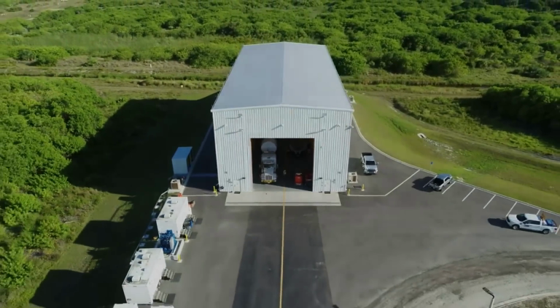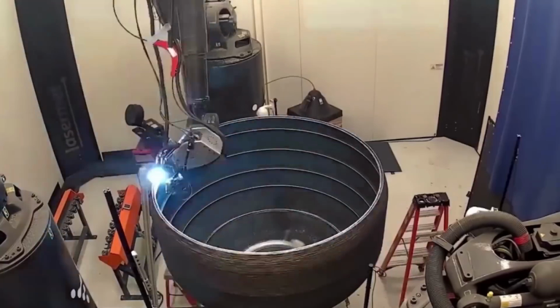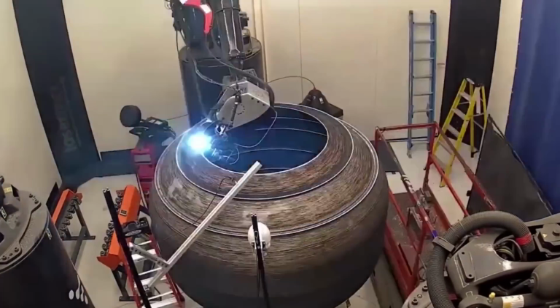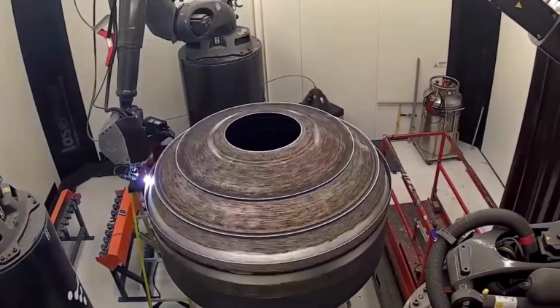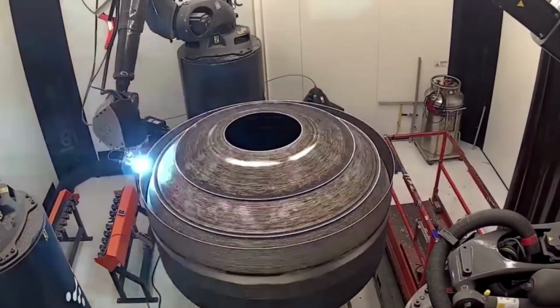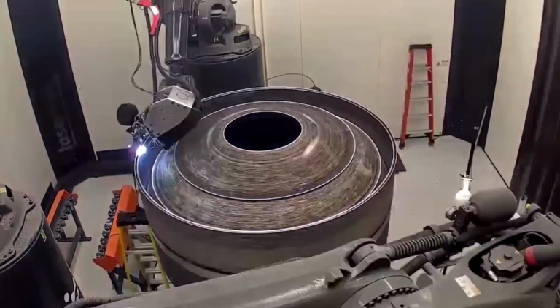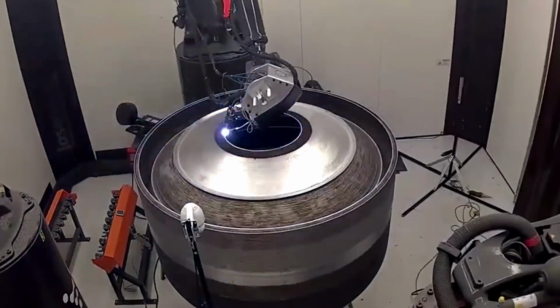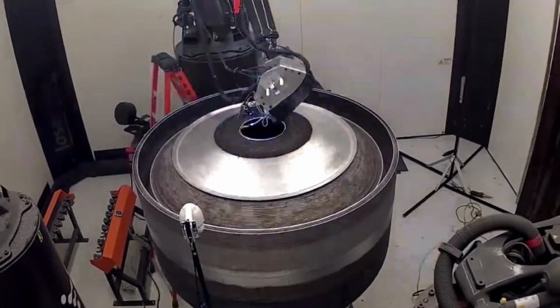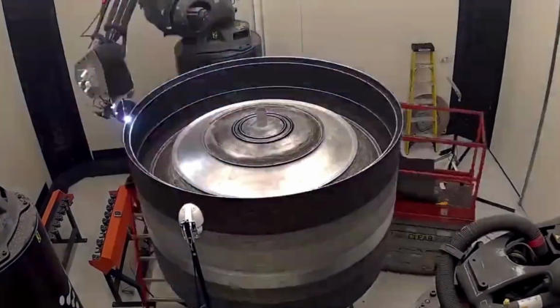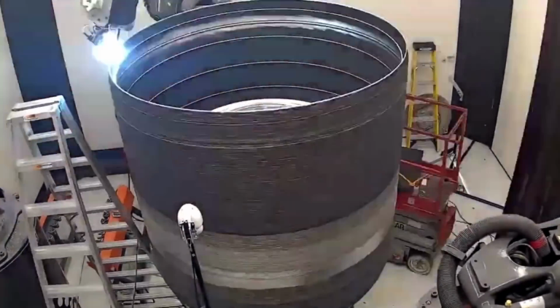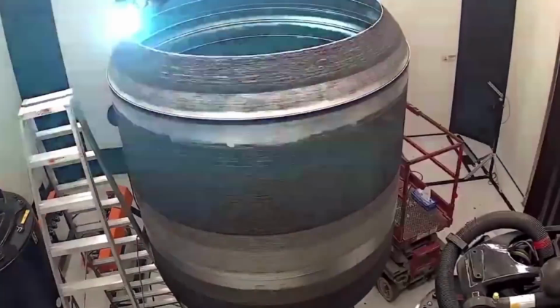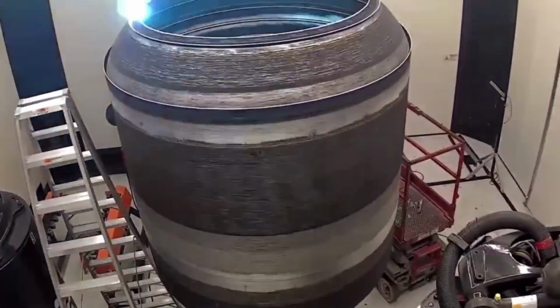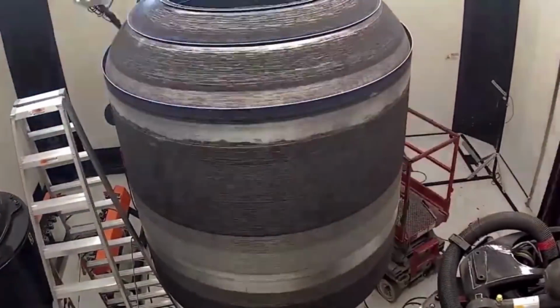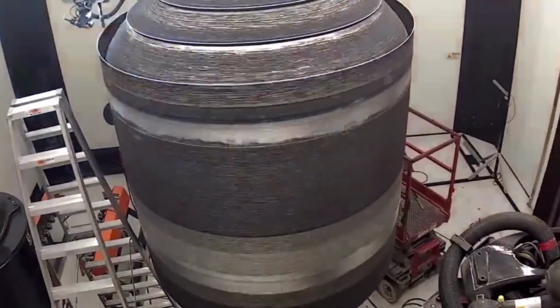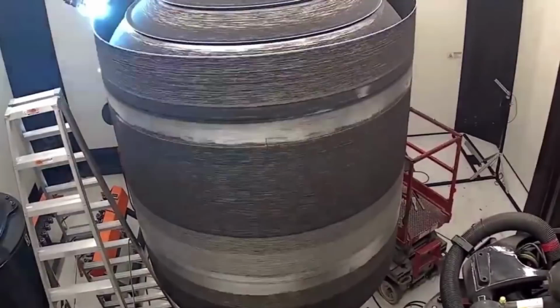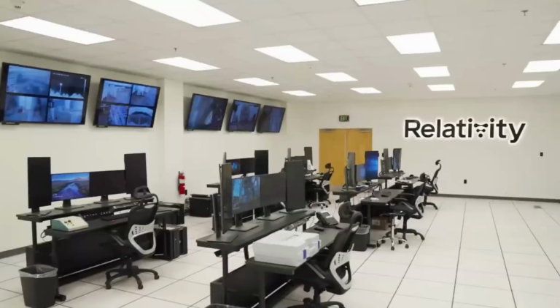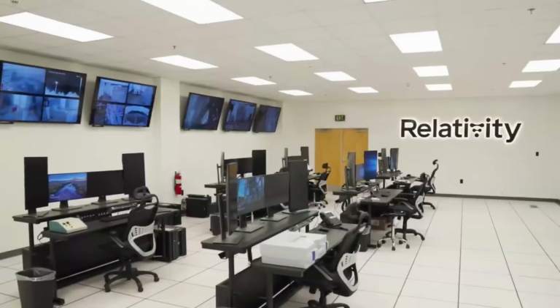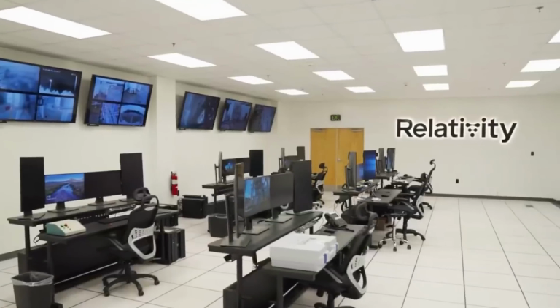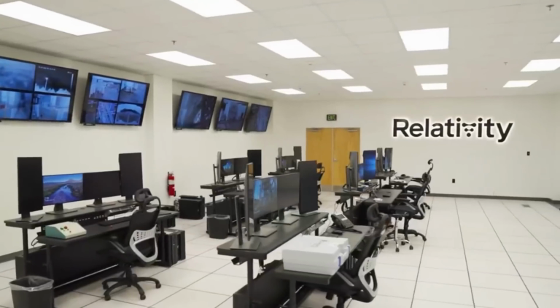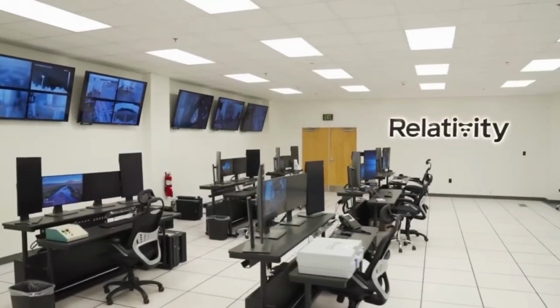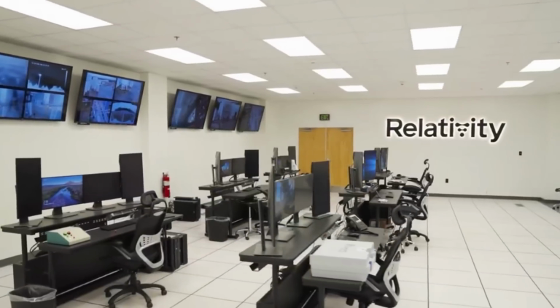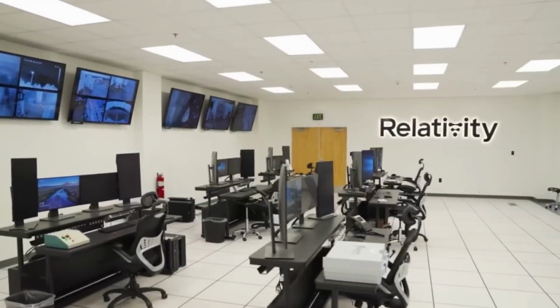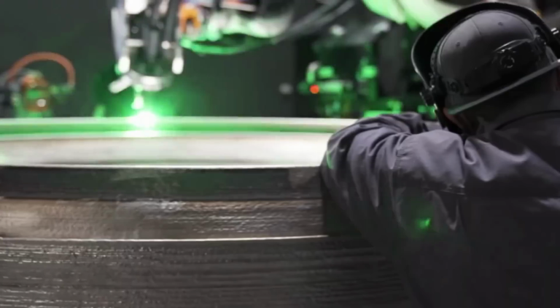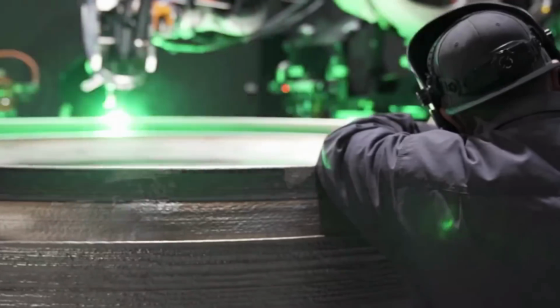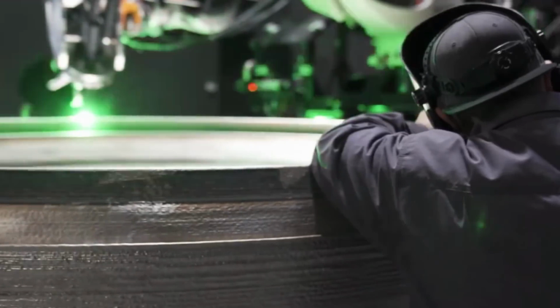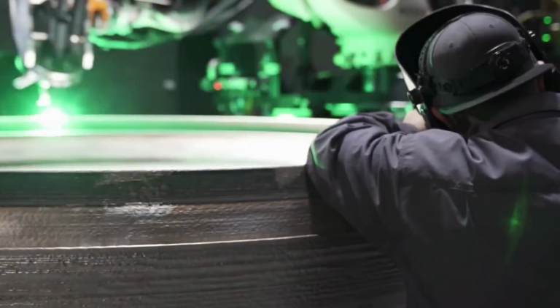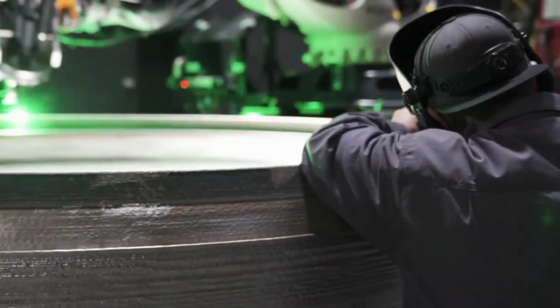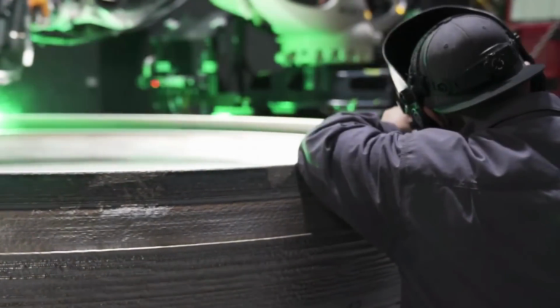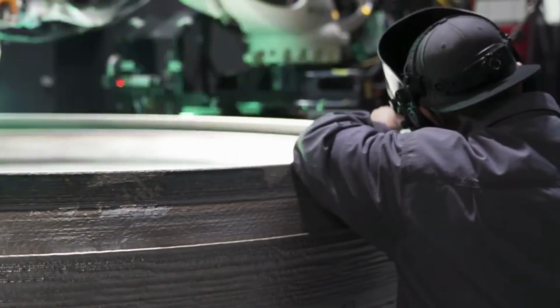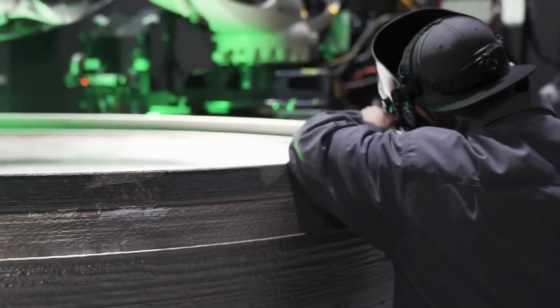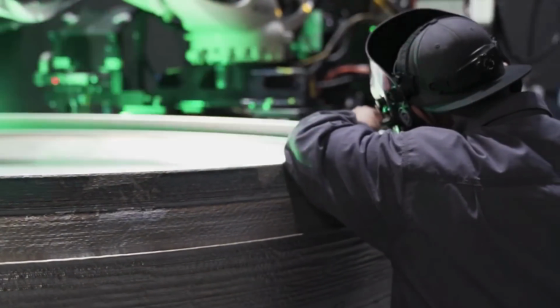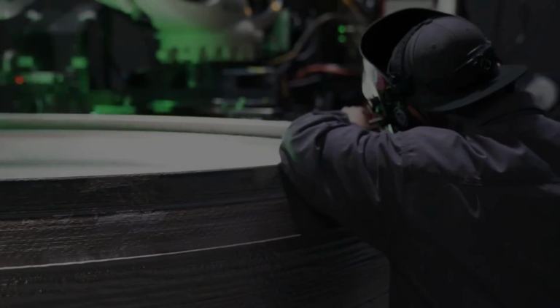Here I'll go more in depth into the recent Terran R updates, why this launch vehicle is so unique, how Relativity plans to manufacture it, and more.